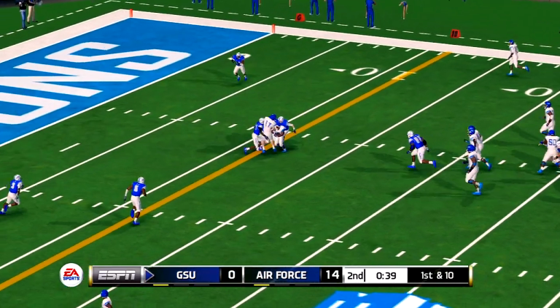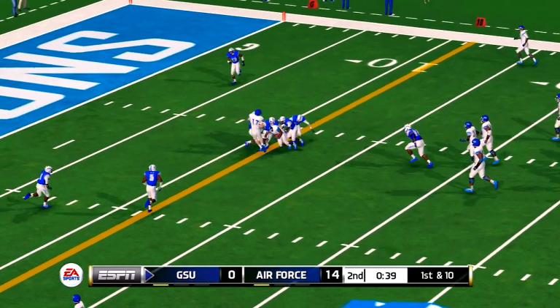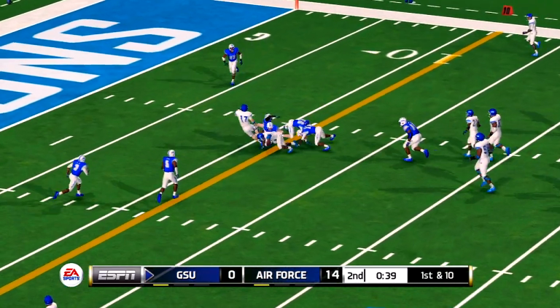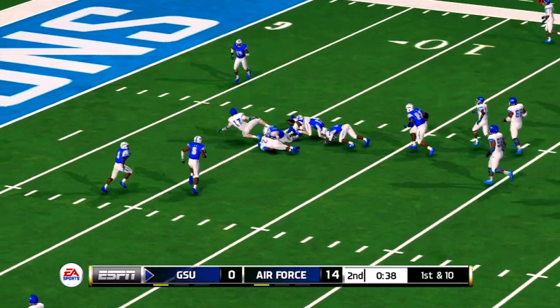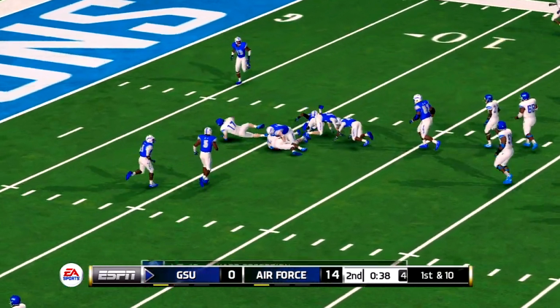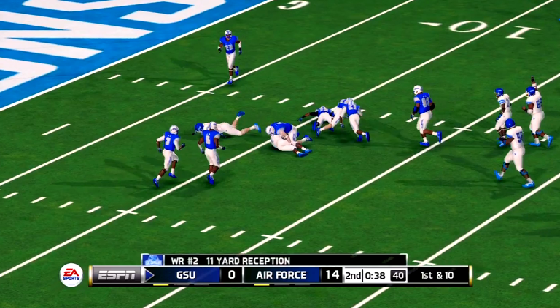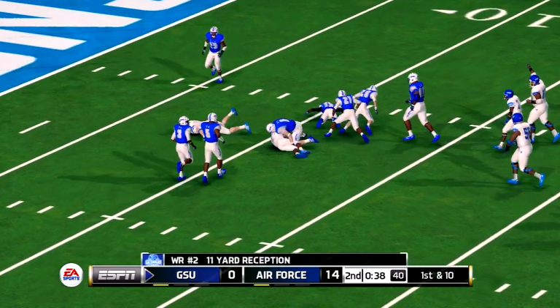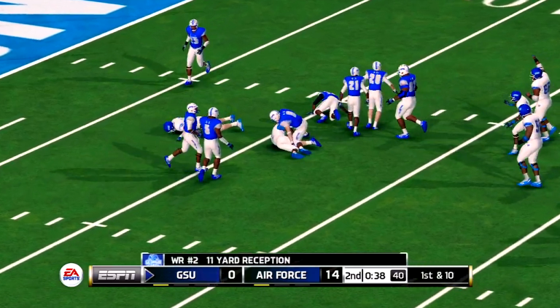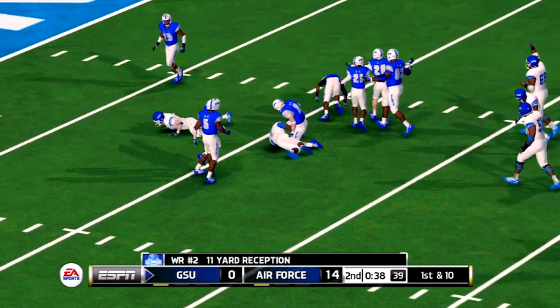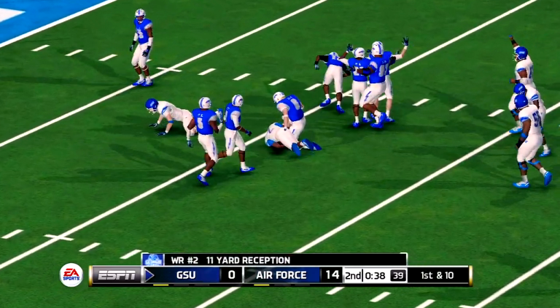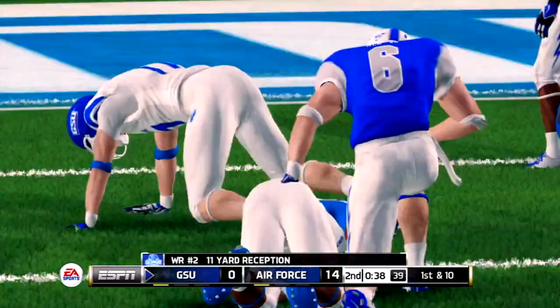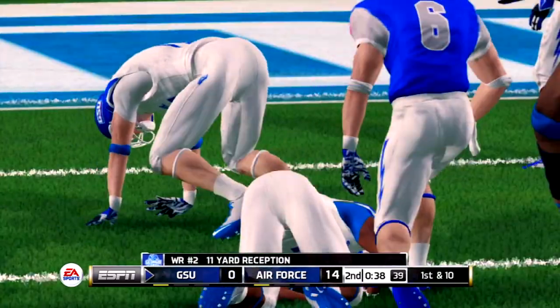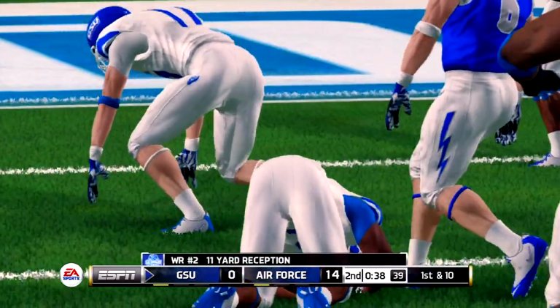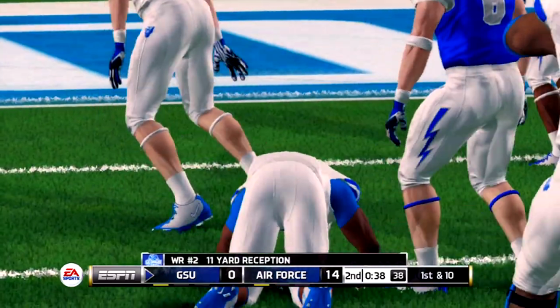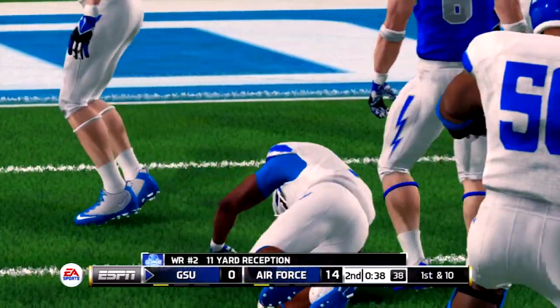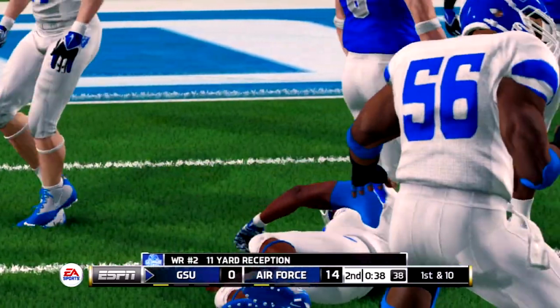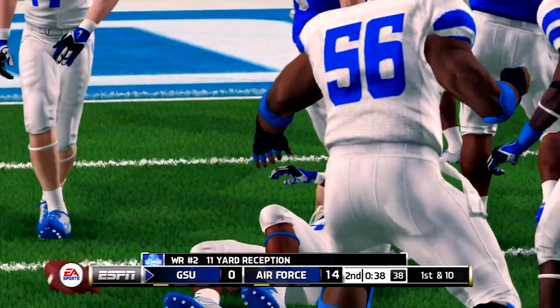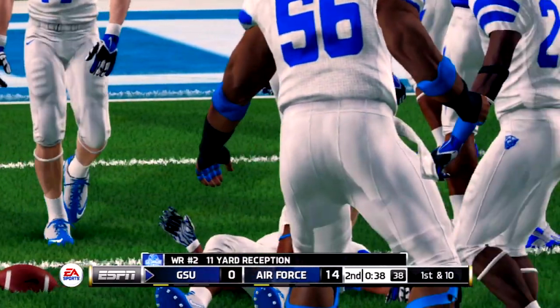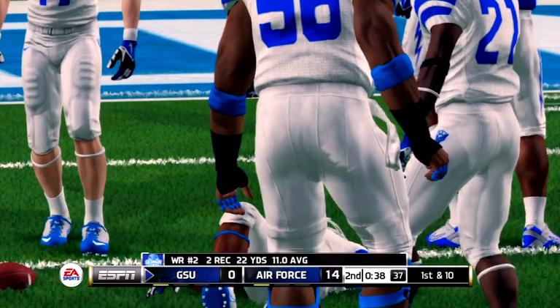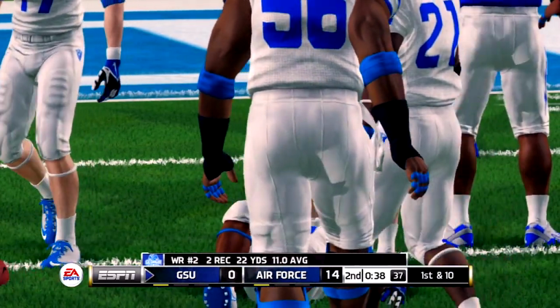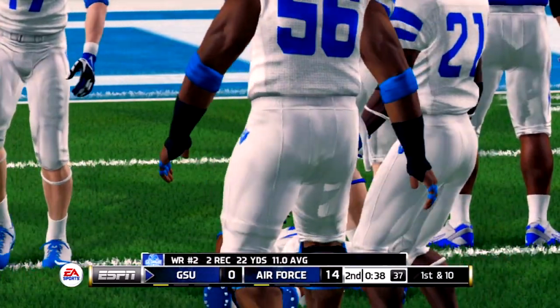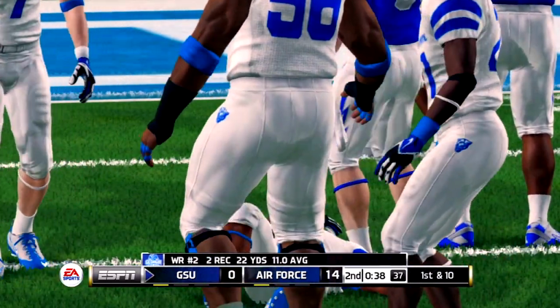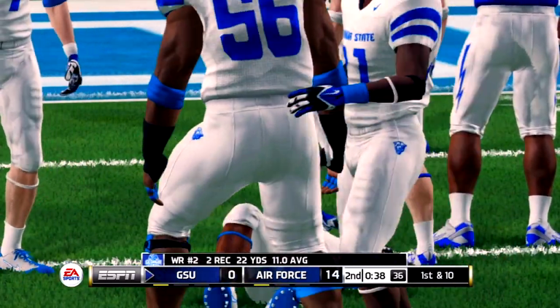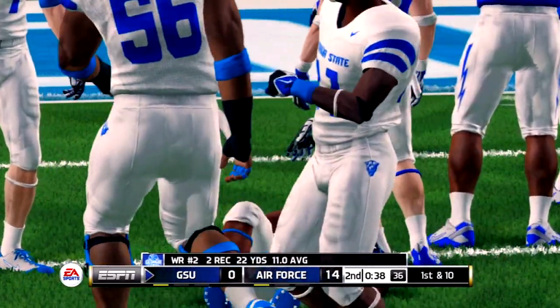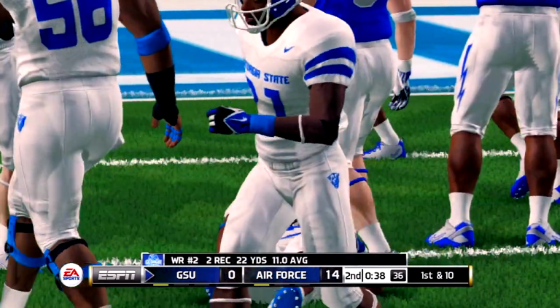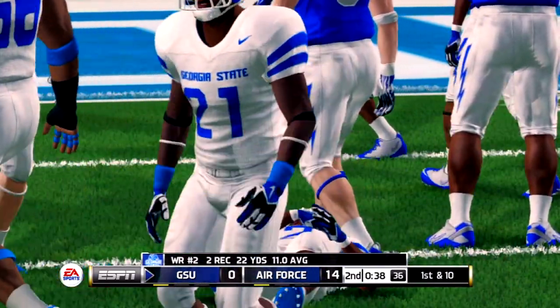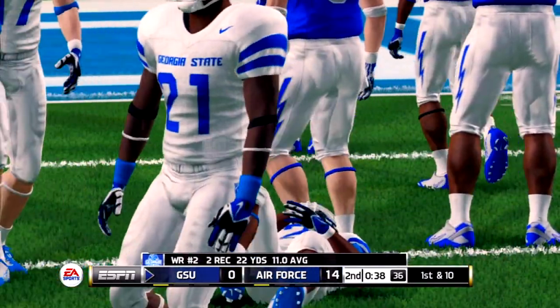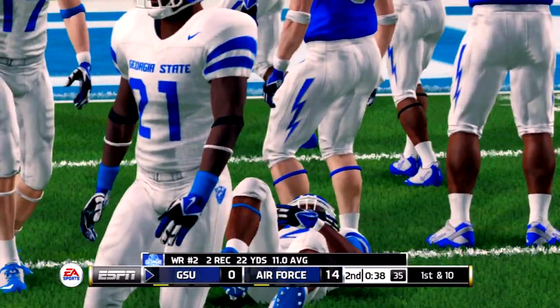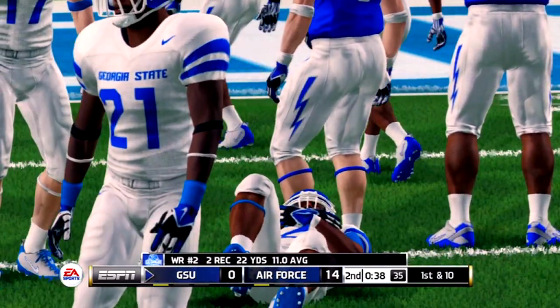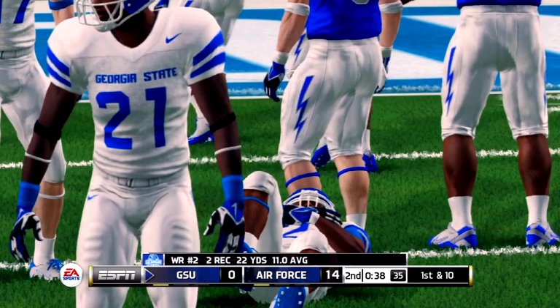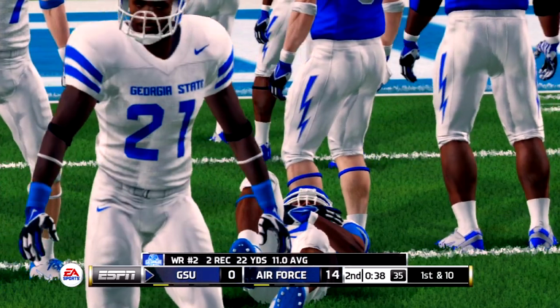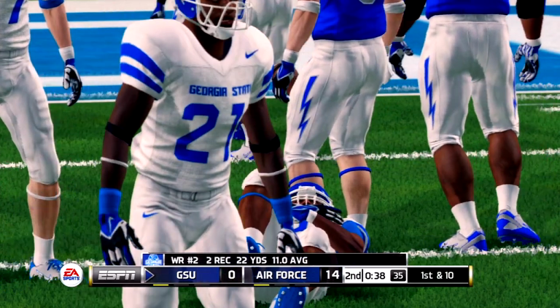He throws it in a hurry and he's tackled at the 11 — 11 yards, first down.